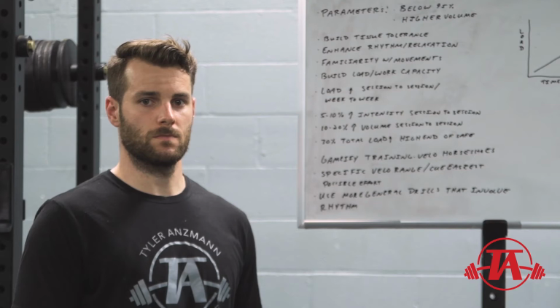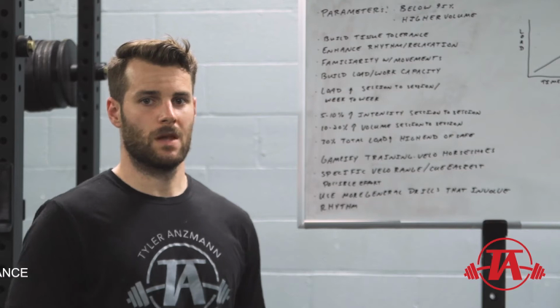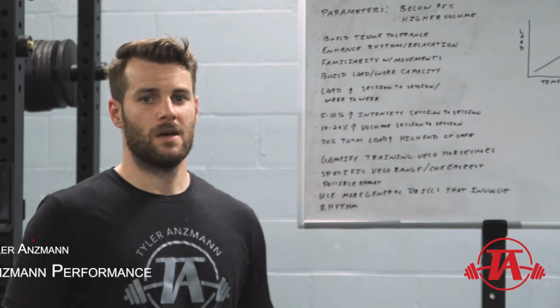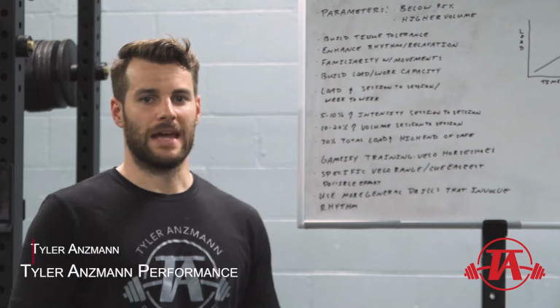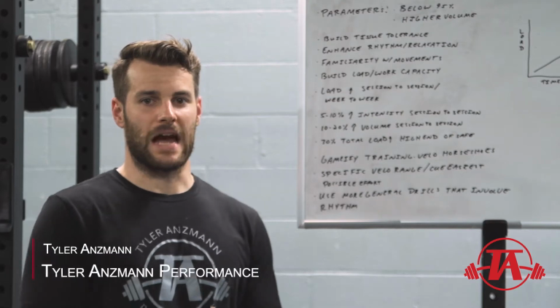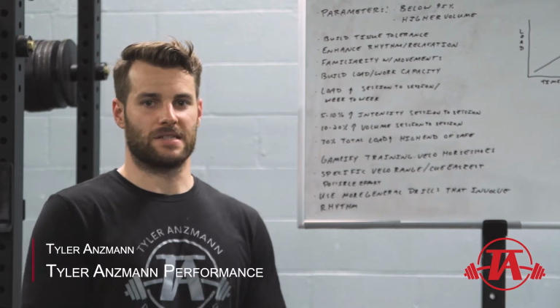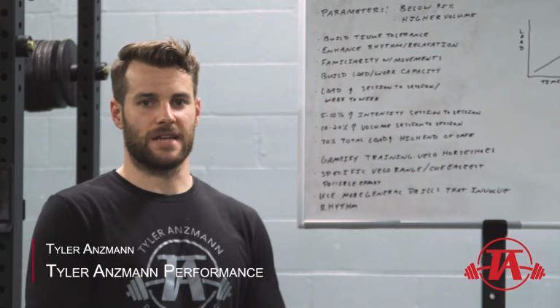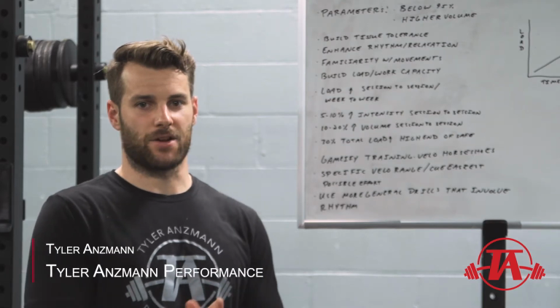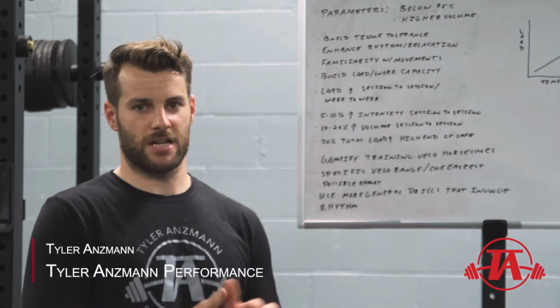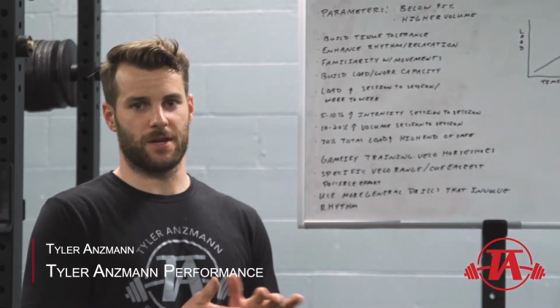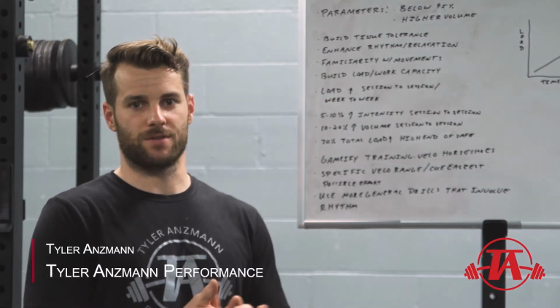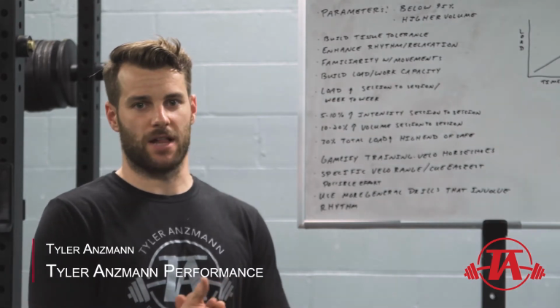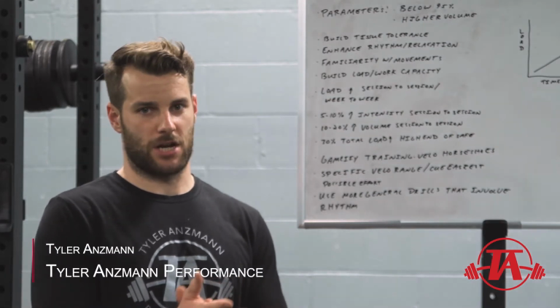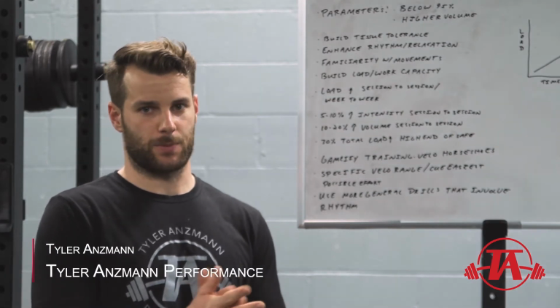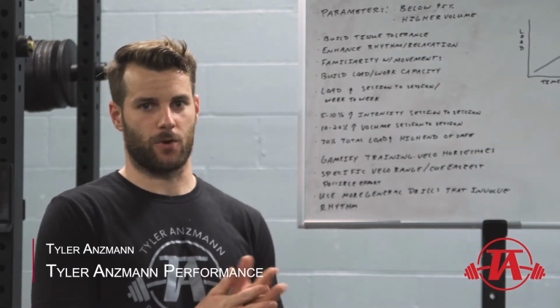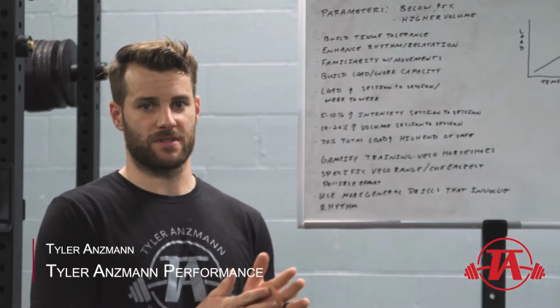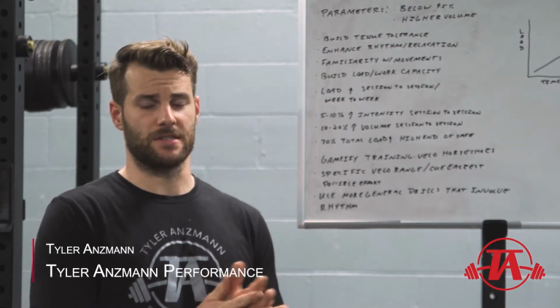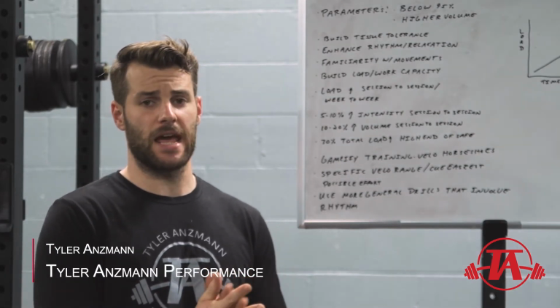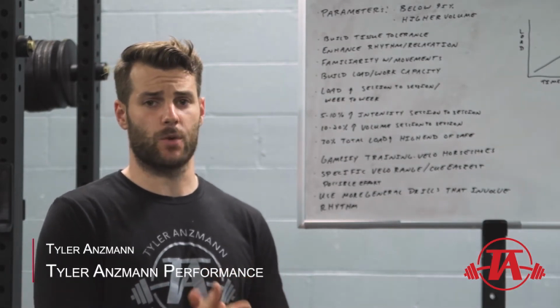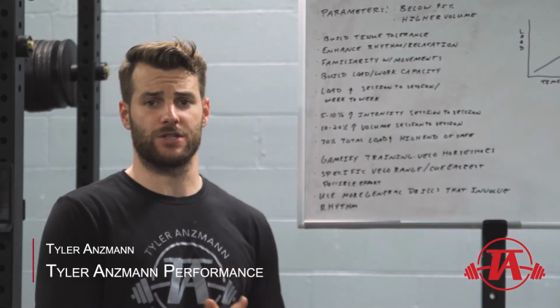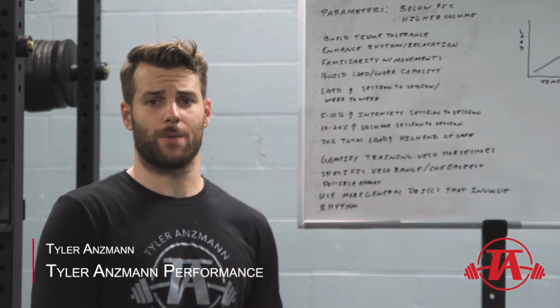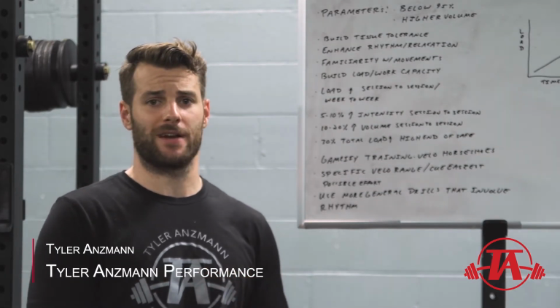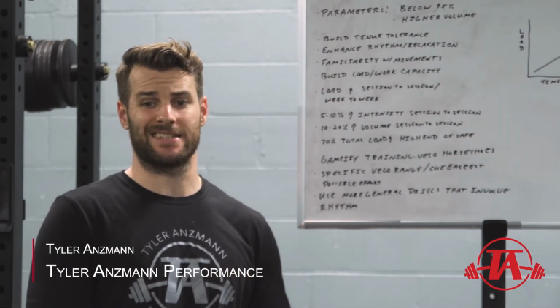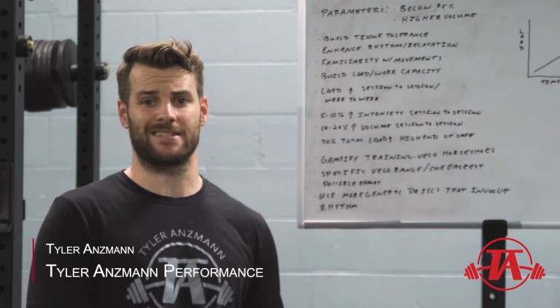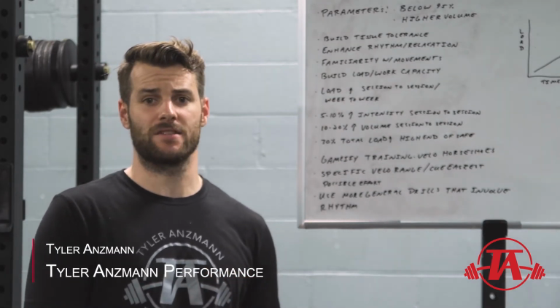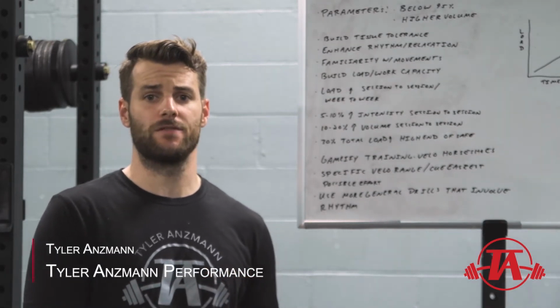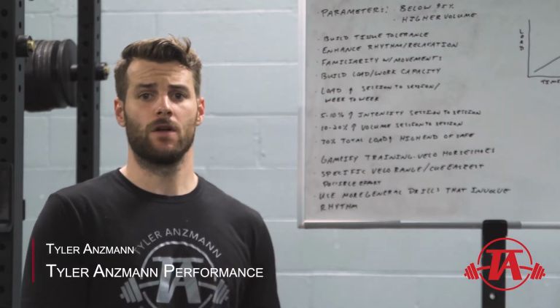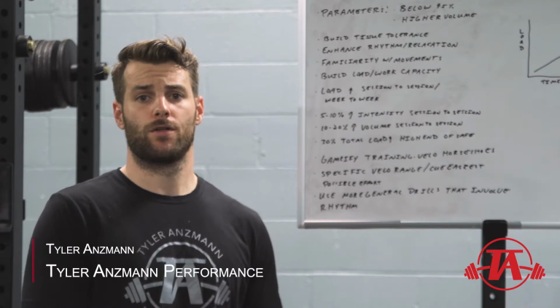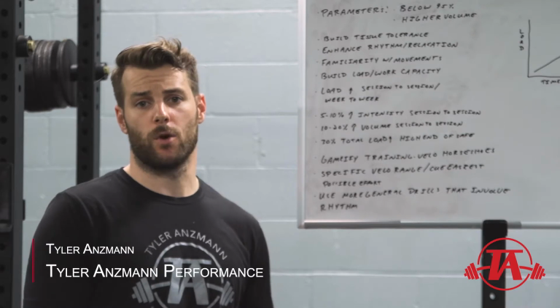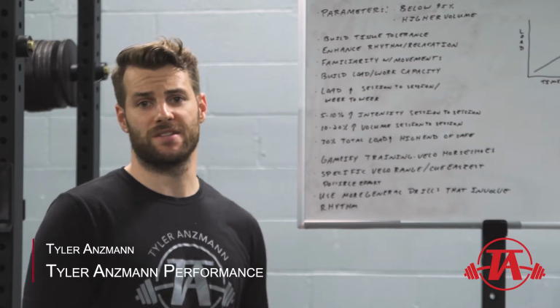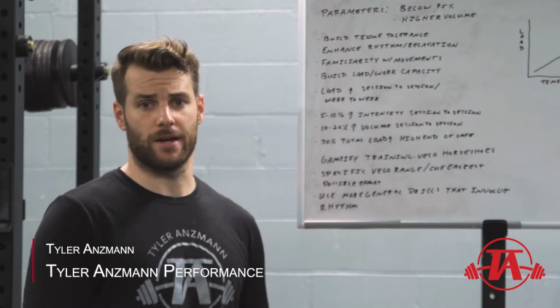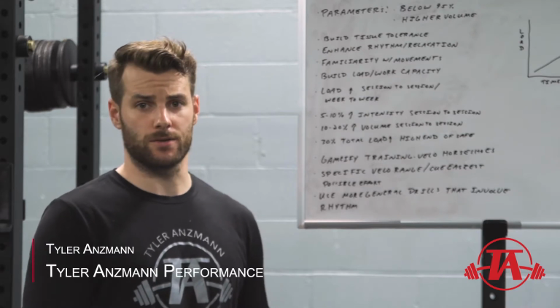Hey guys, Tyler Antlin here with Tyler Antlin Performance. Today we're going to talk about extensive throwing cycles.